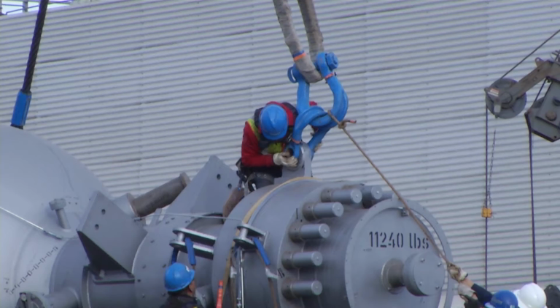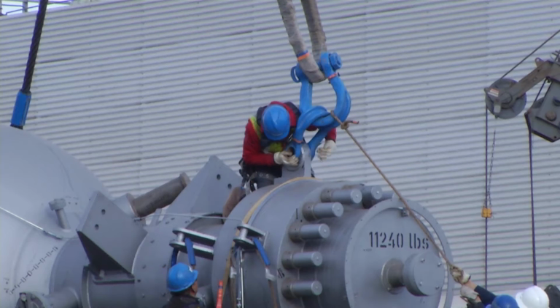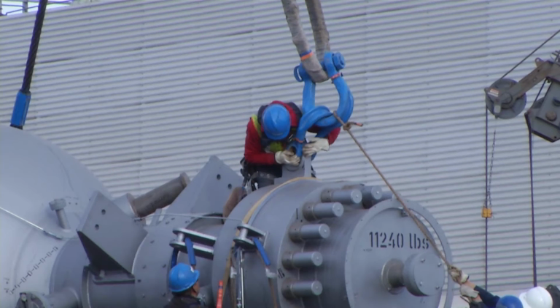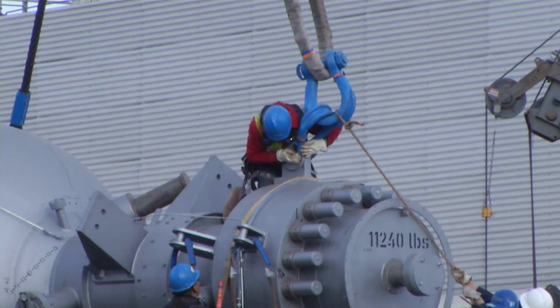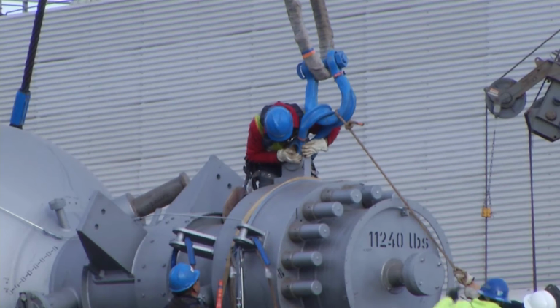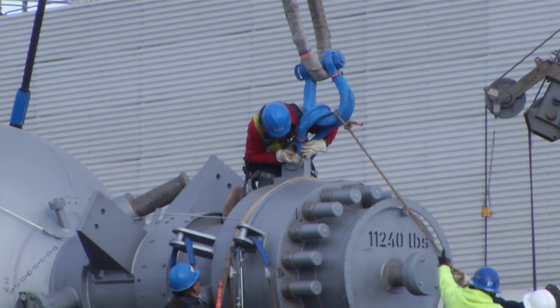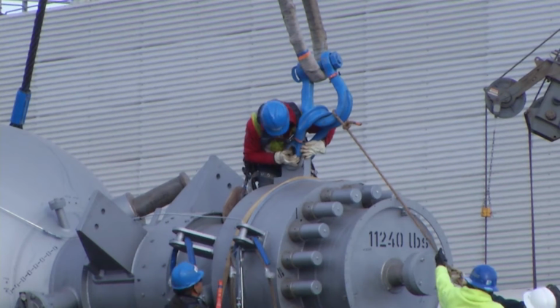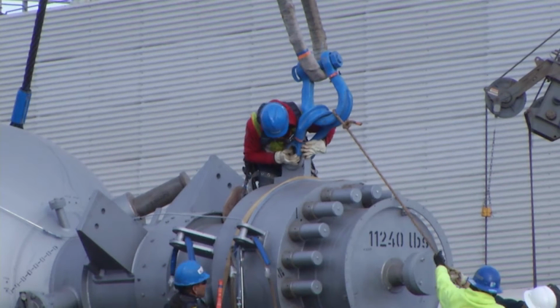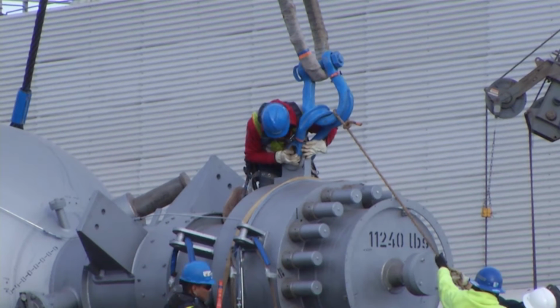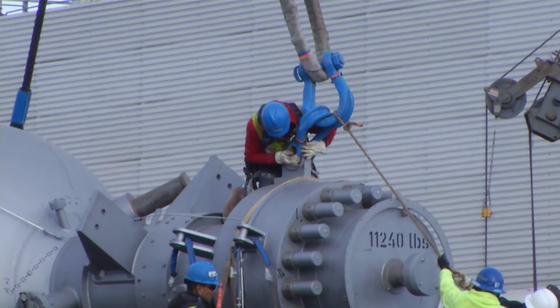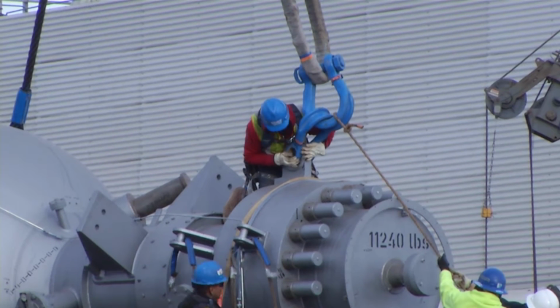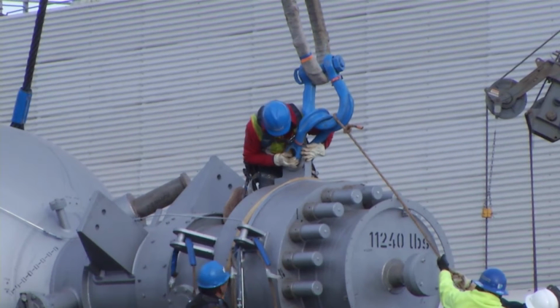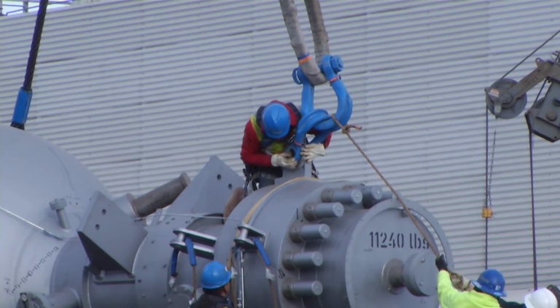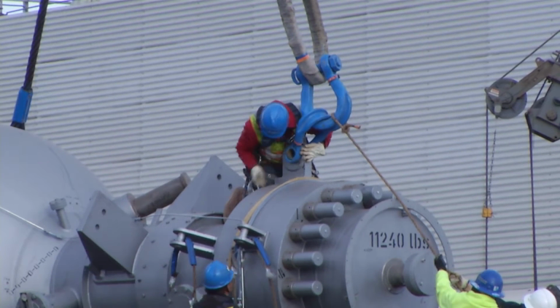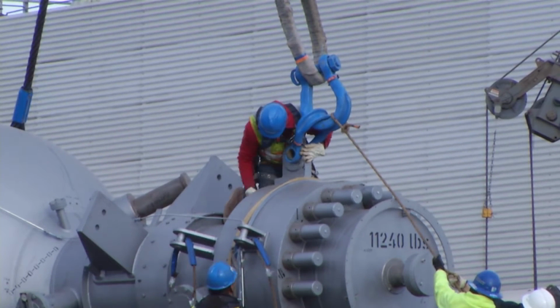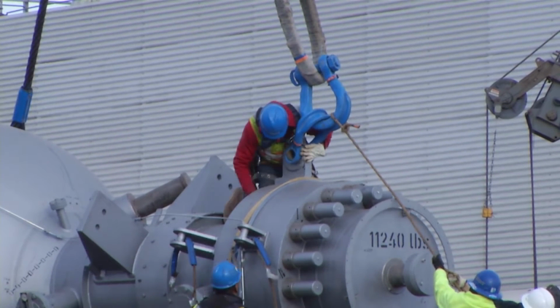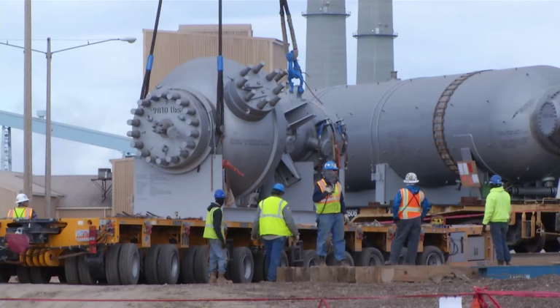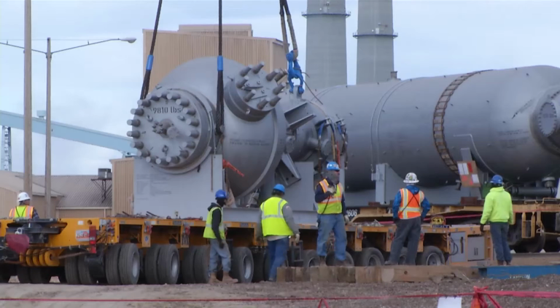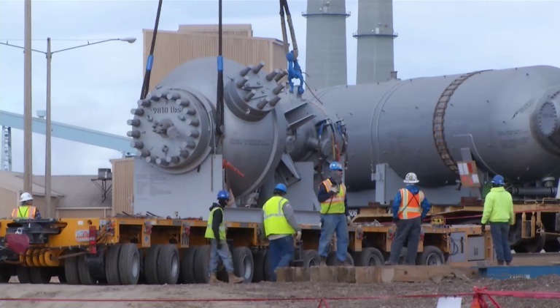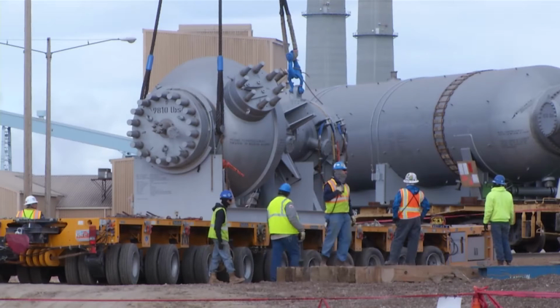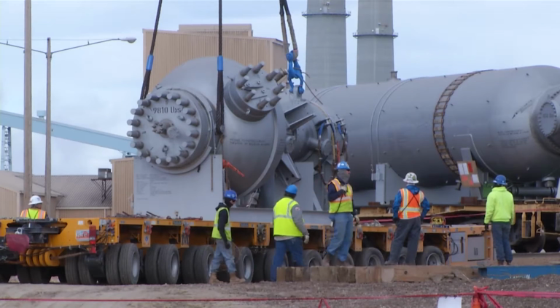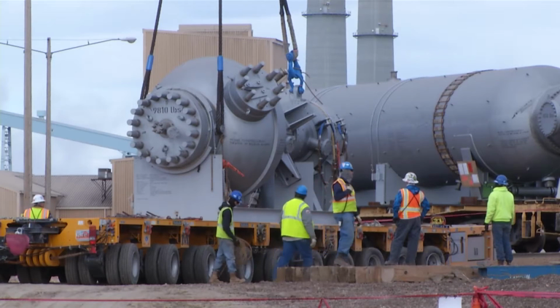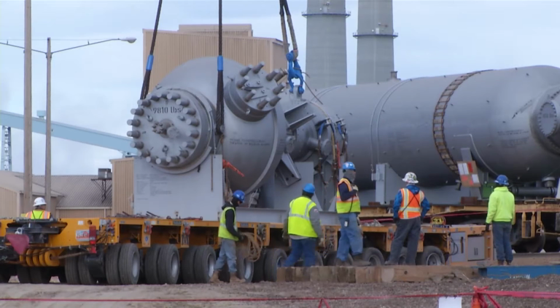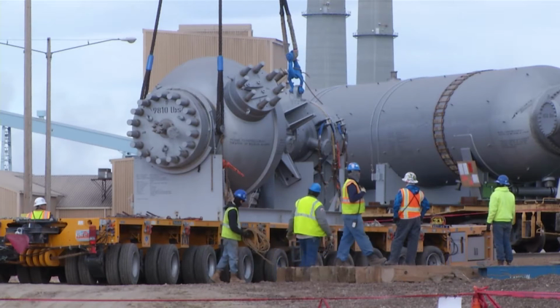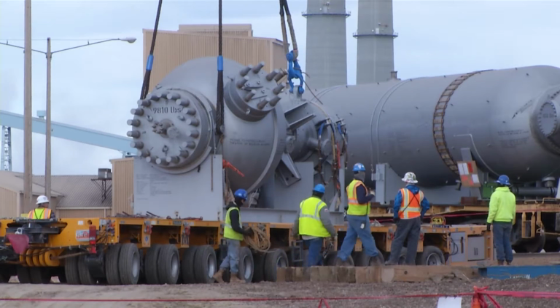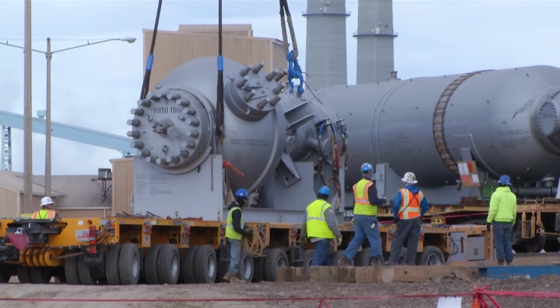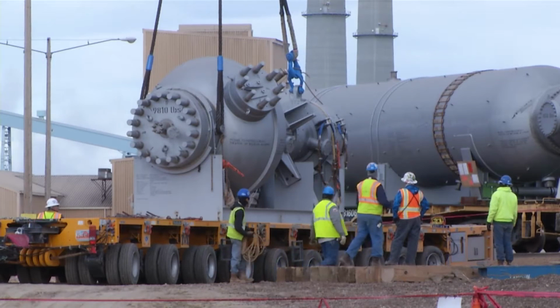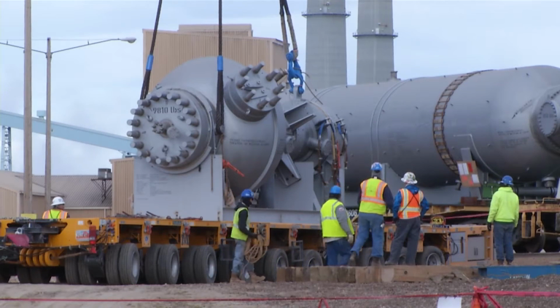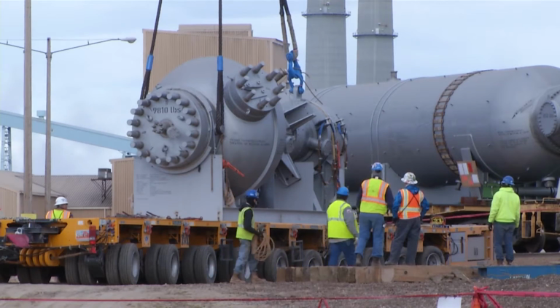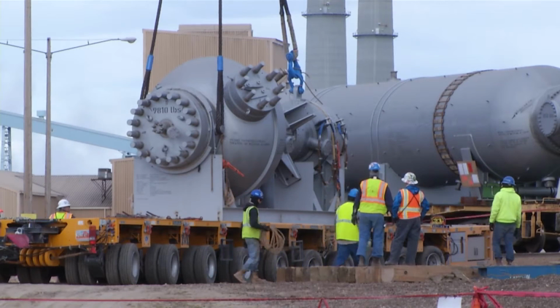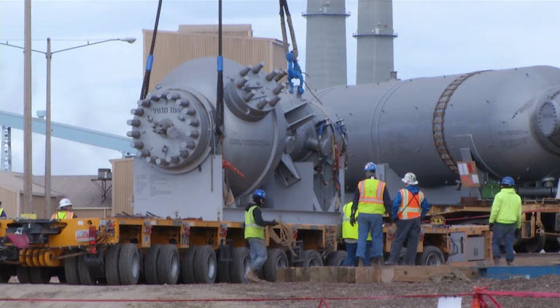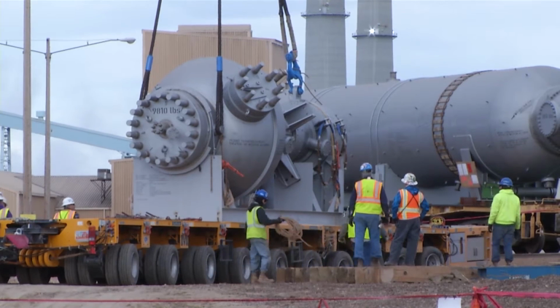Each of the vessels weighs hundreds of thousands of pounds. They were built by Stamicarbon in Ternitz, Austria, and traveled thousands of miles to get to this point.